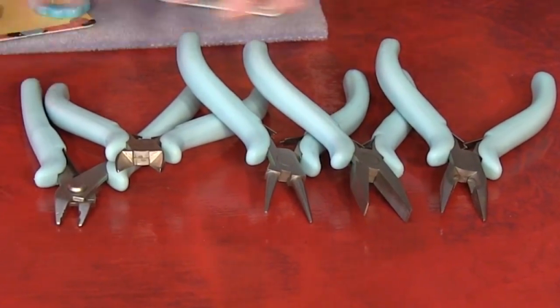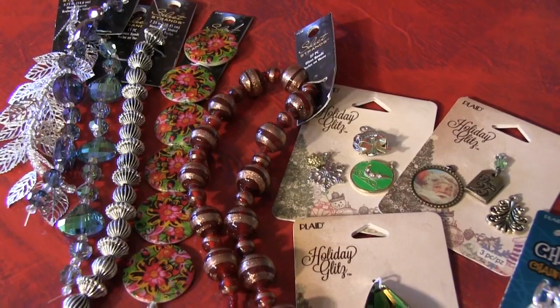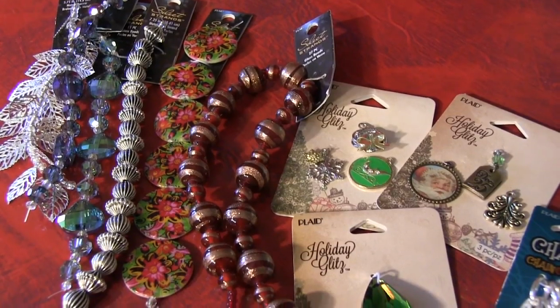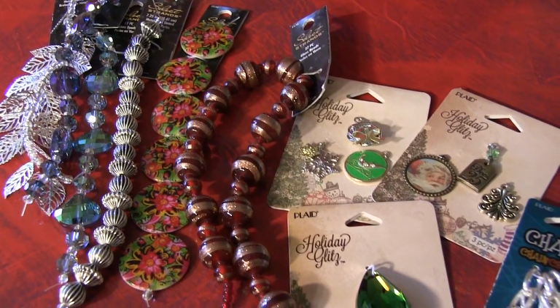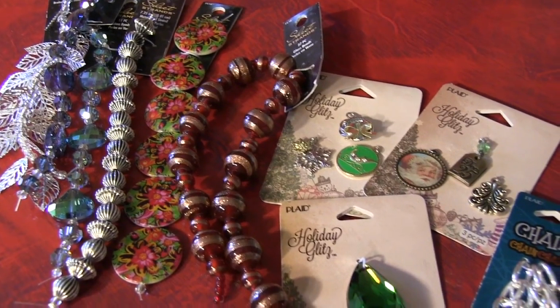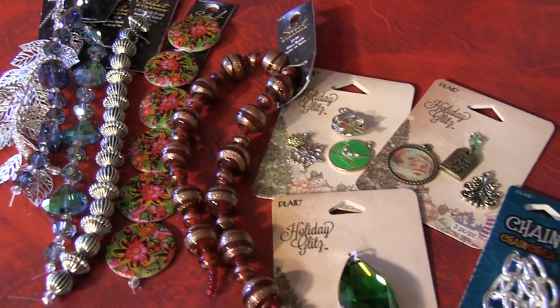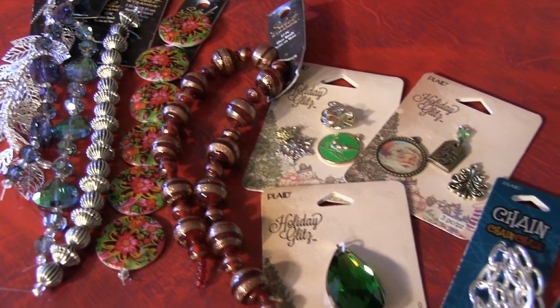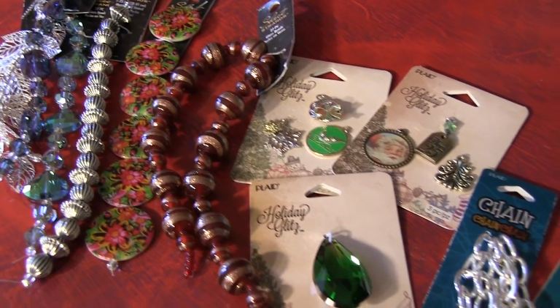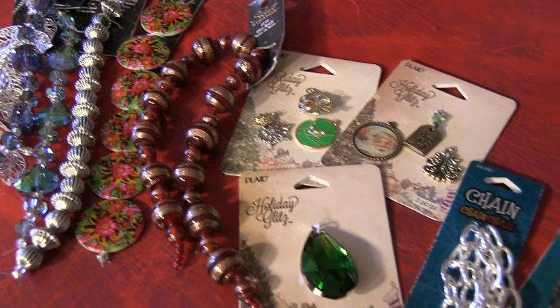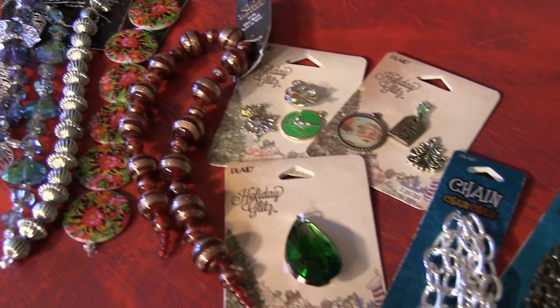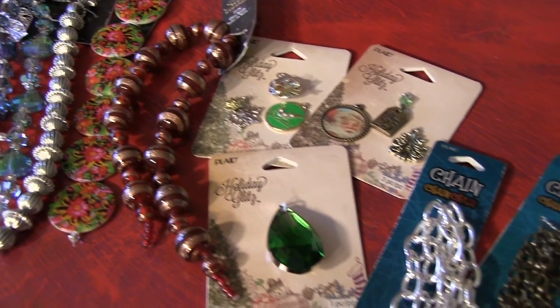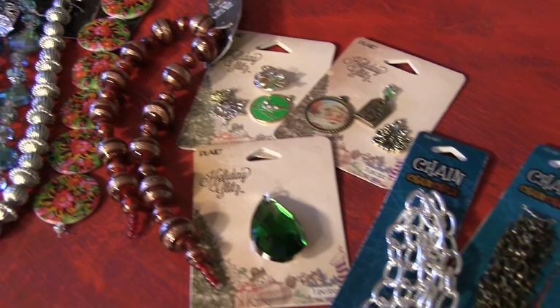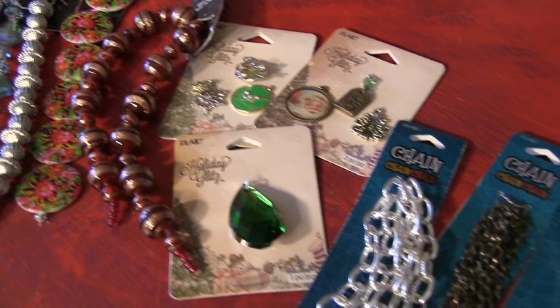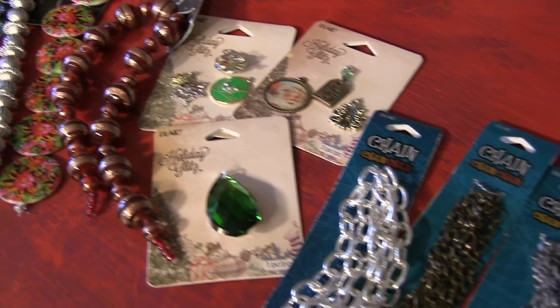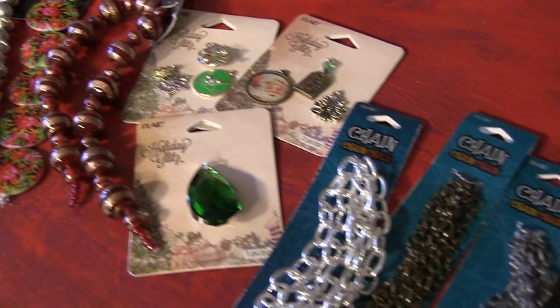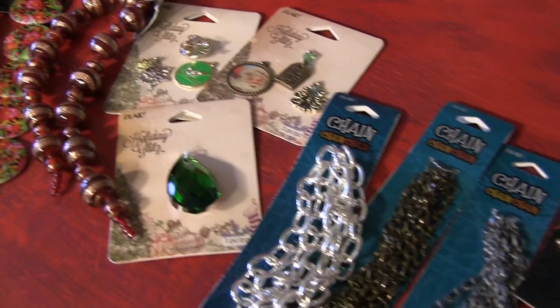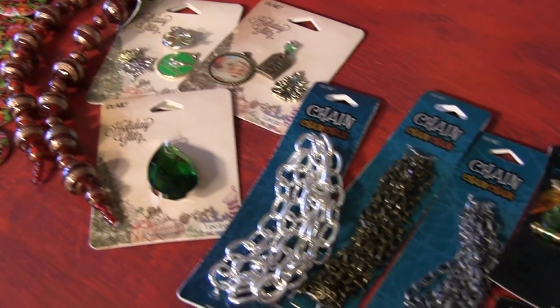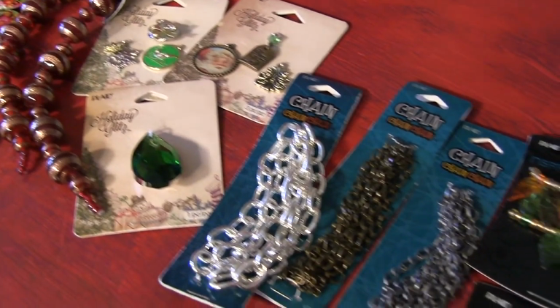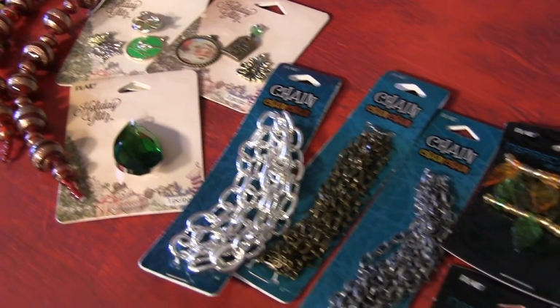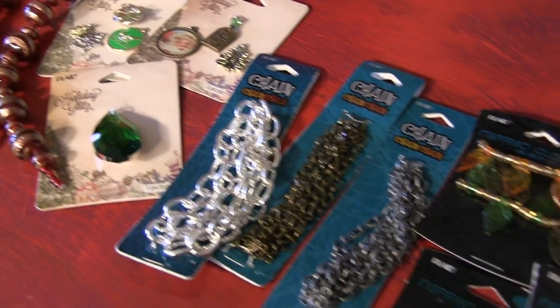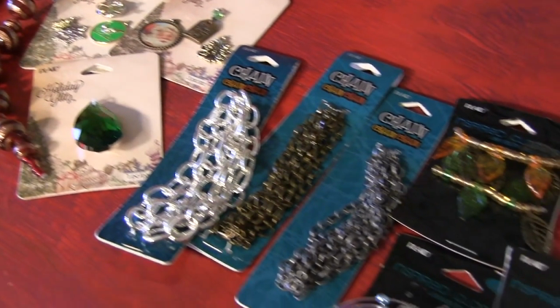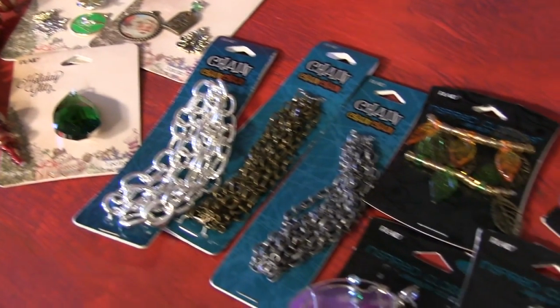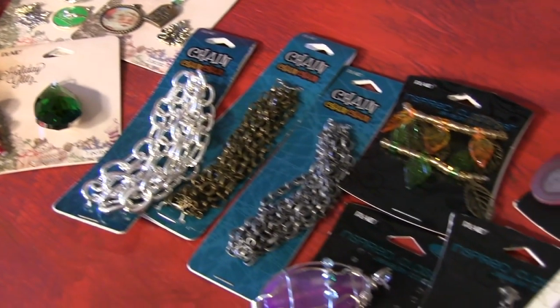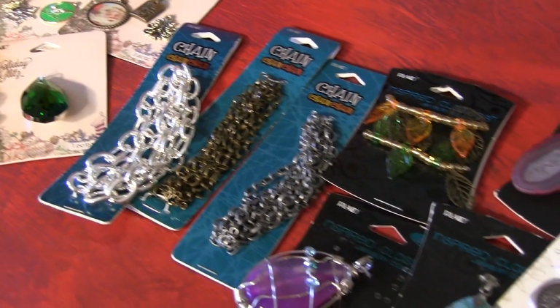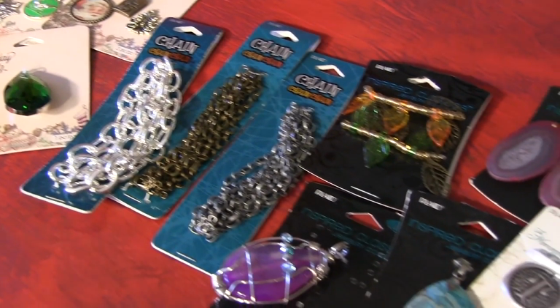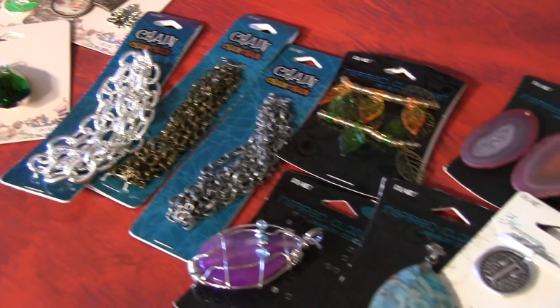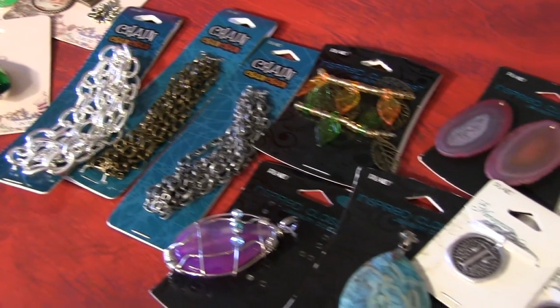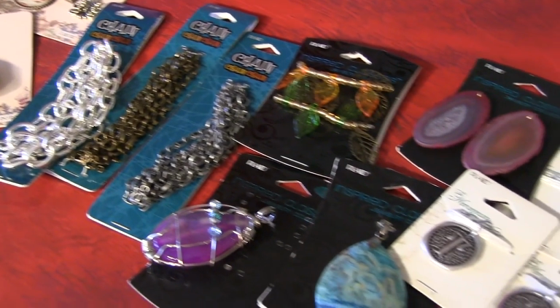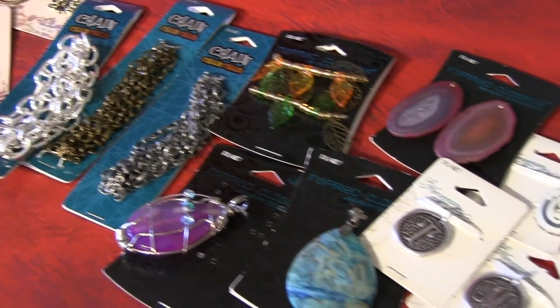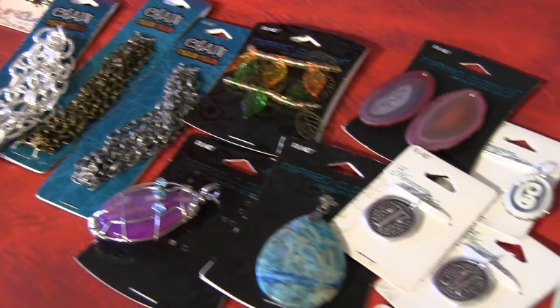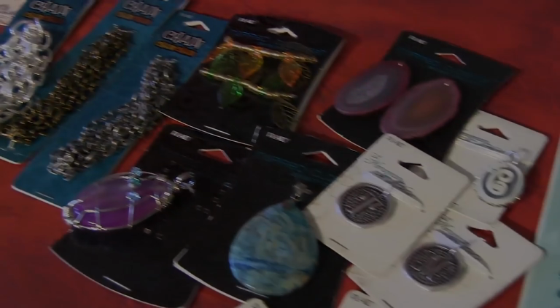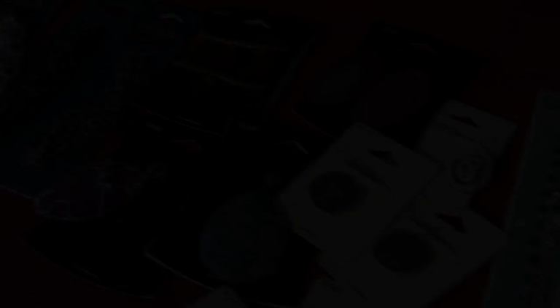Plaid has a ton of fun jewelry findings and components that you can use in your designs. Just pick some that suit your style.